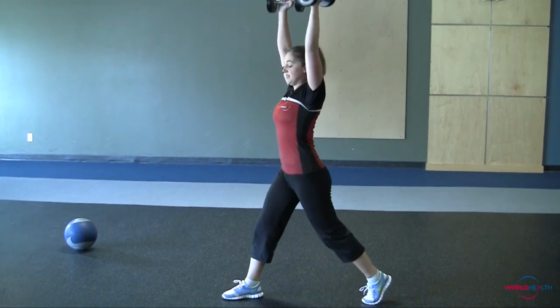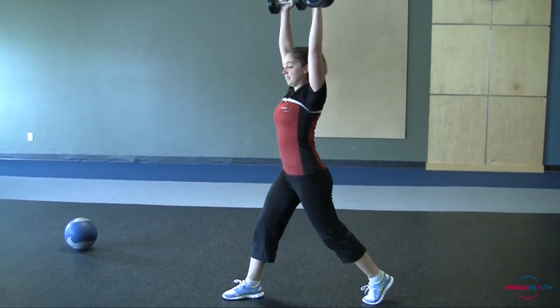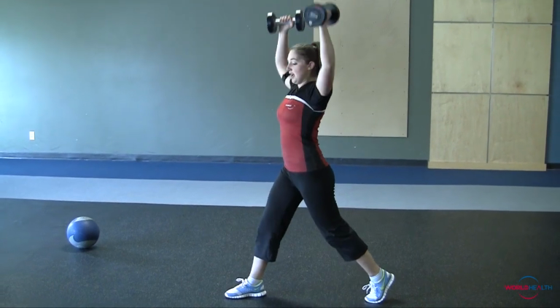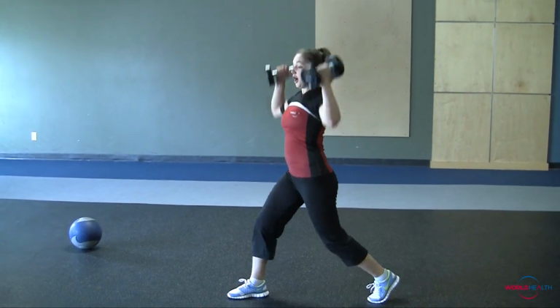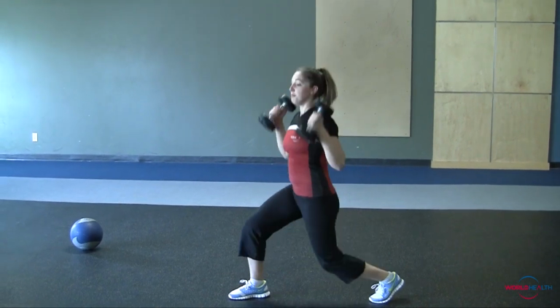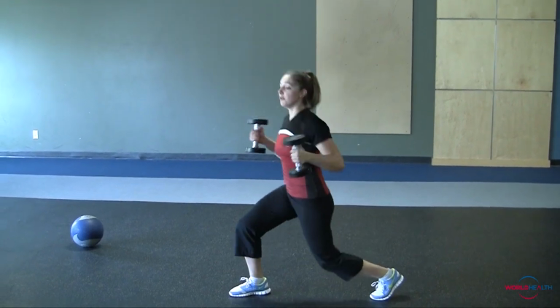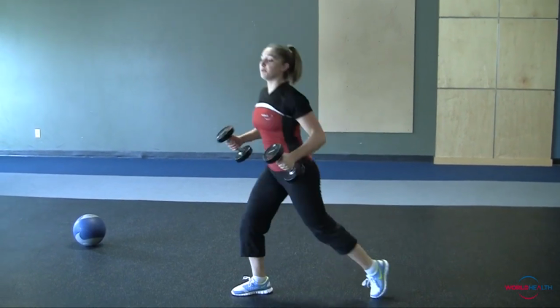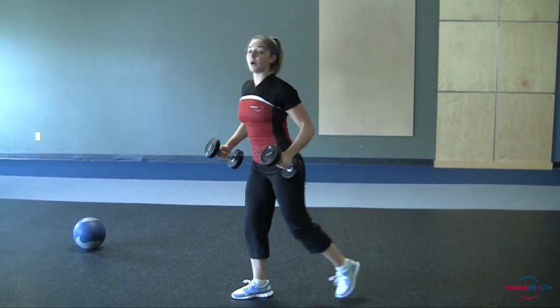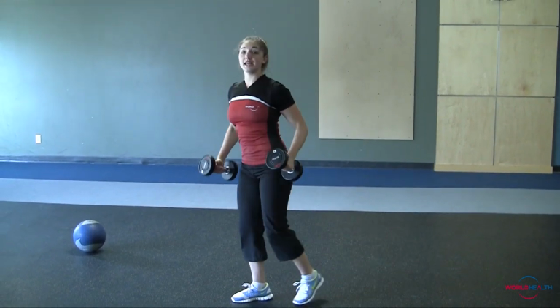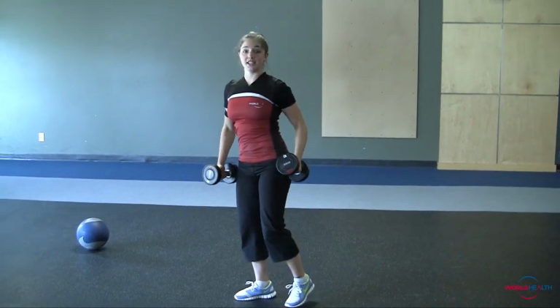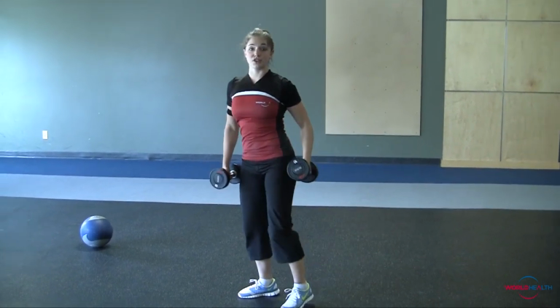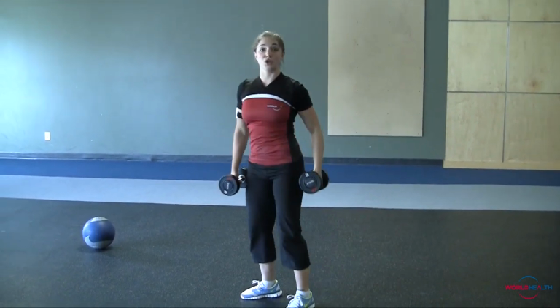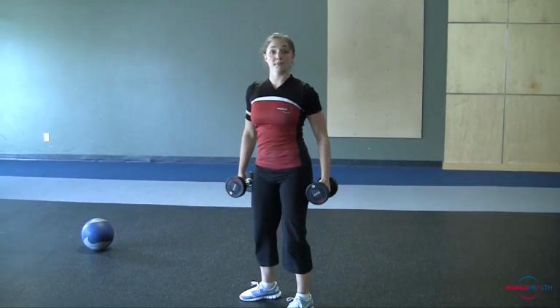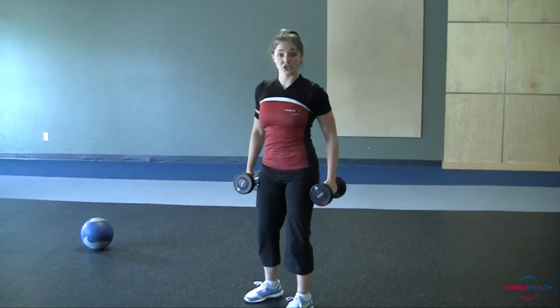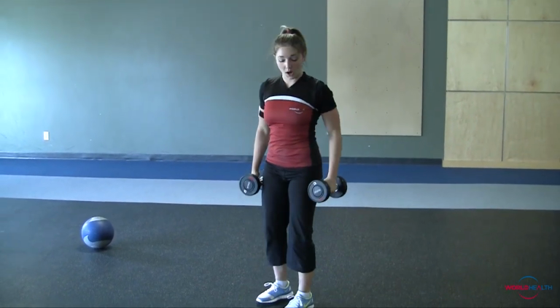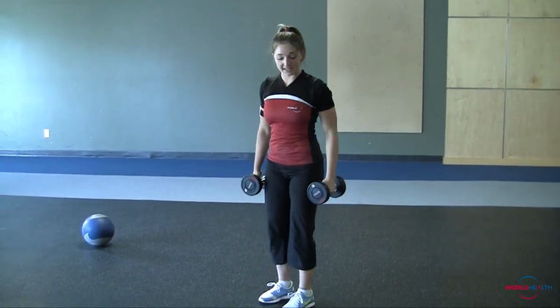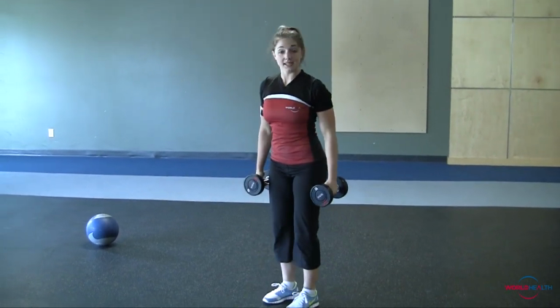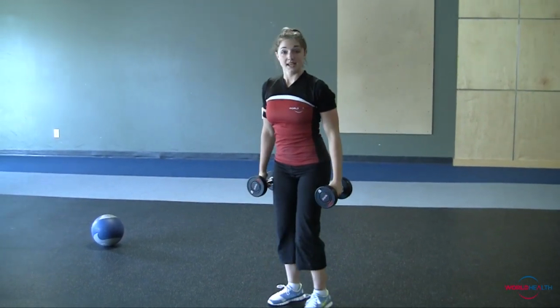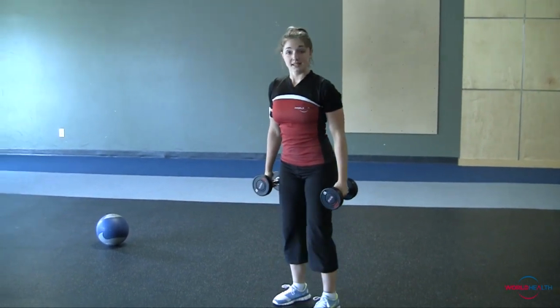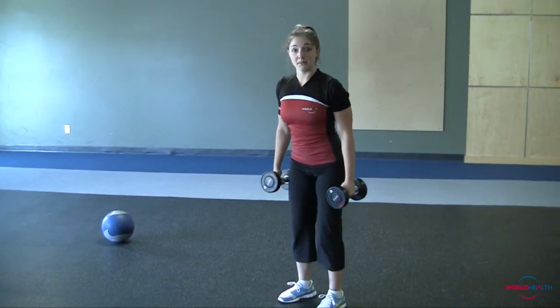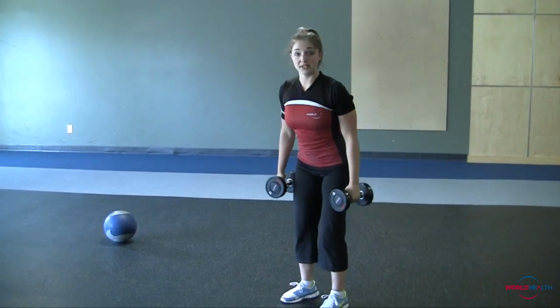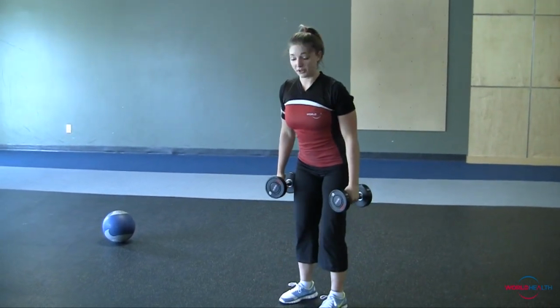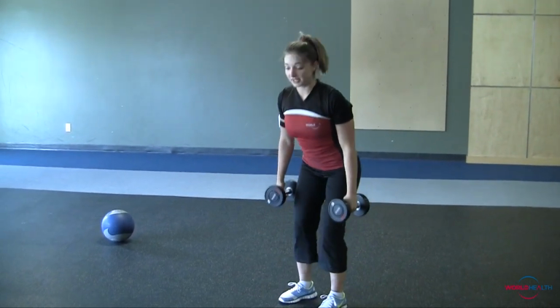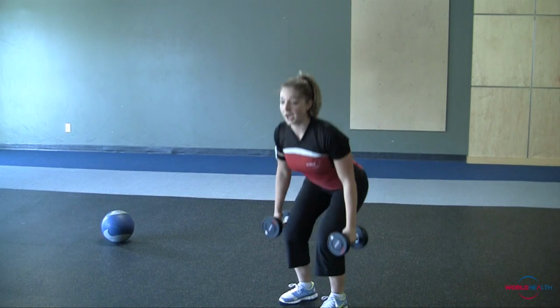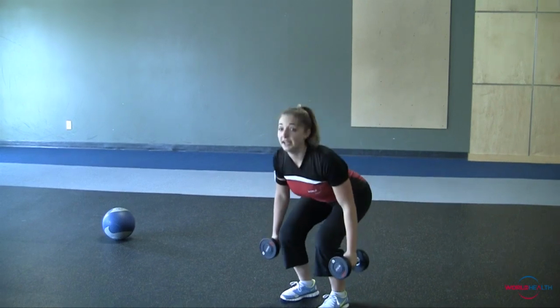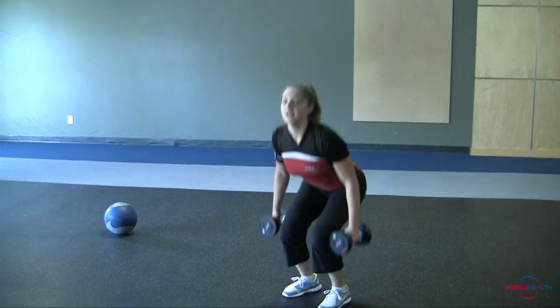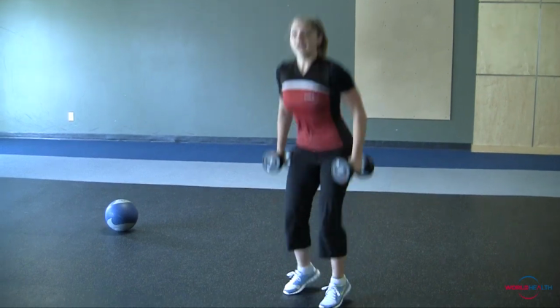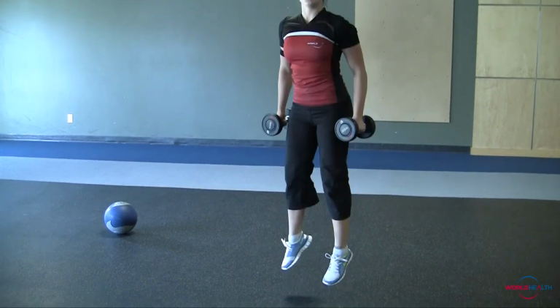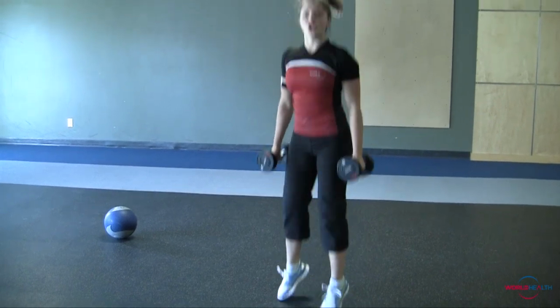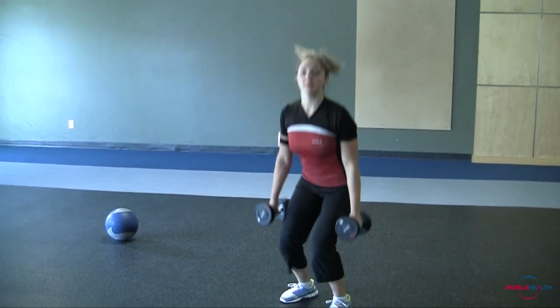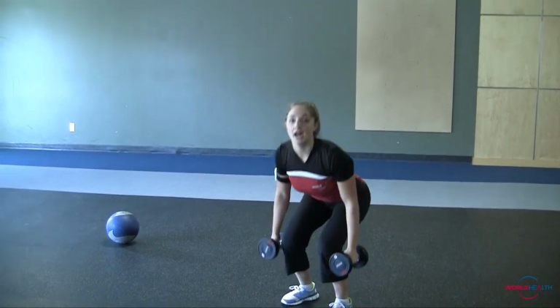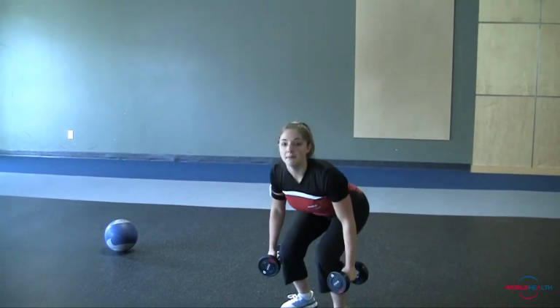Moving right into jump squats, dumbbells at your side, and just jumping up.